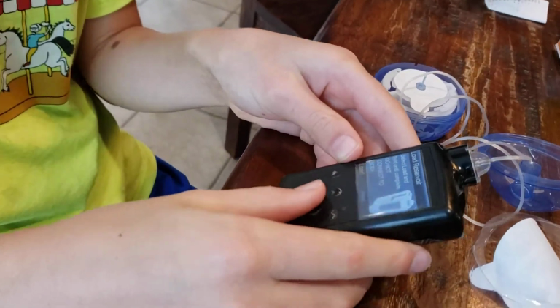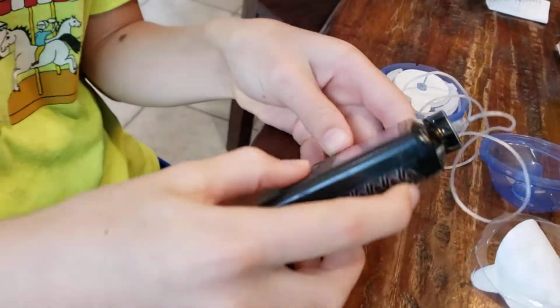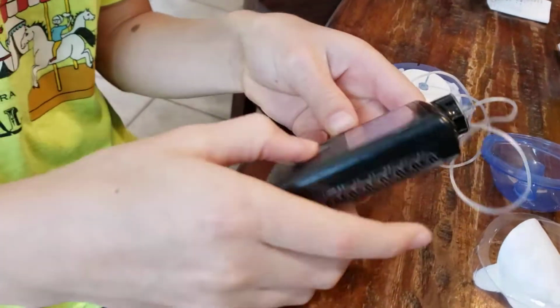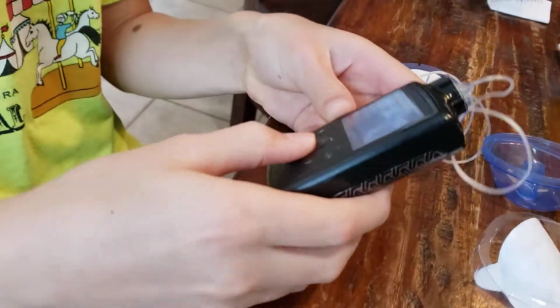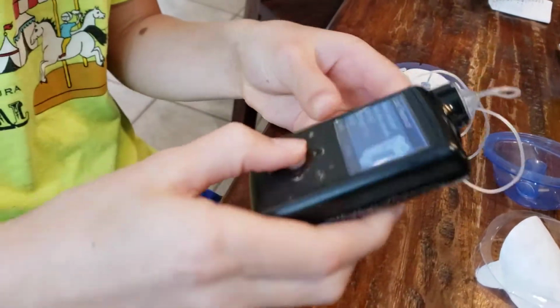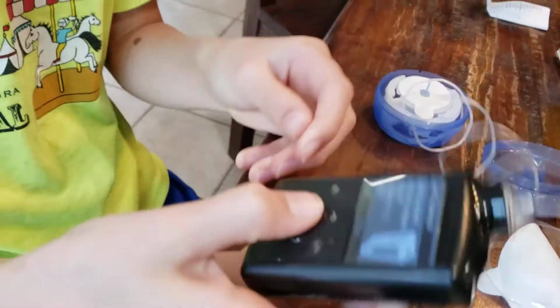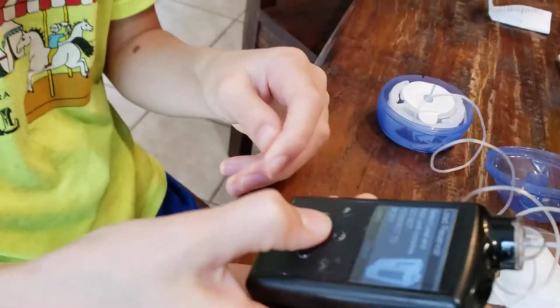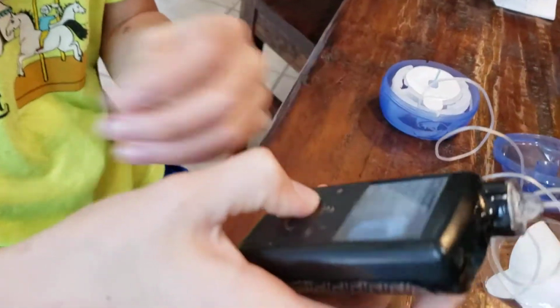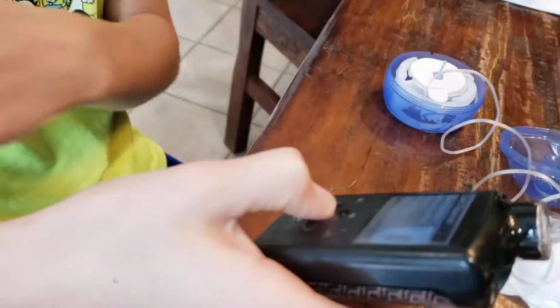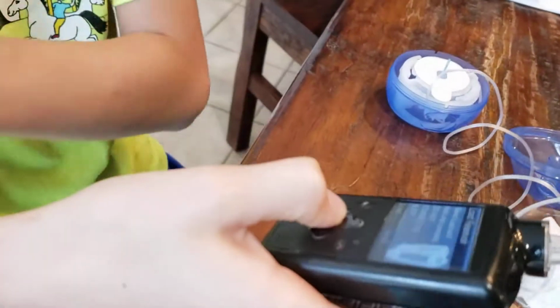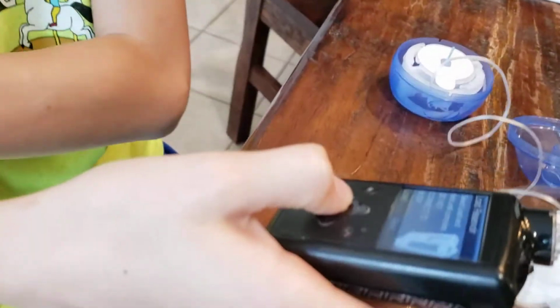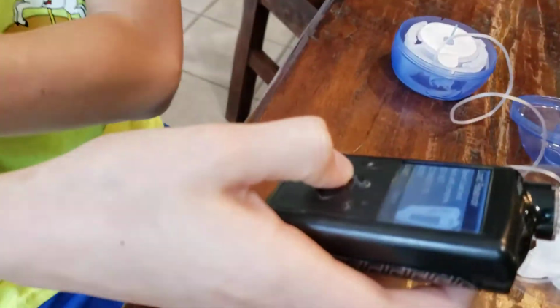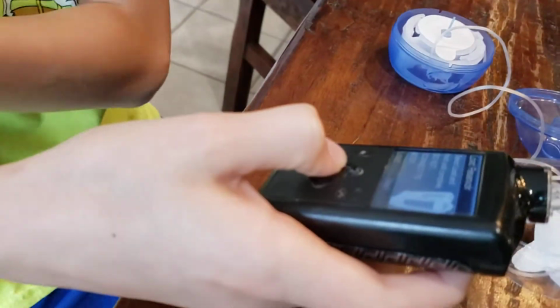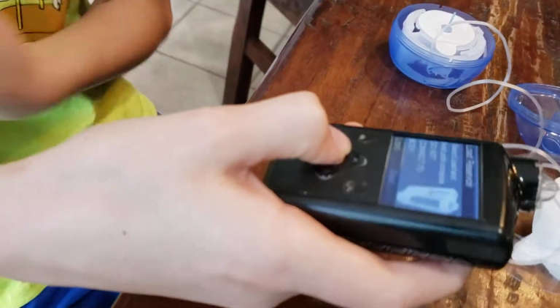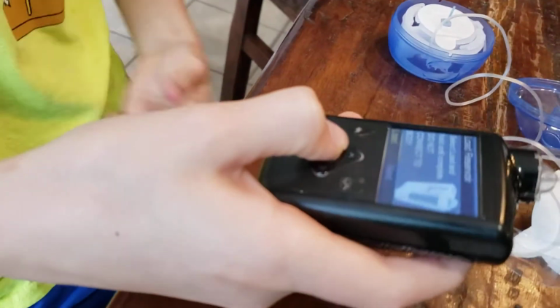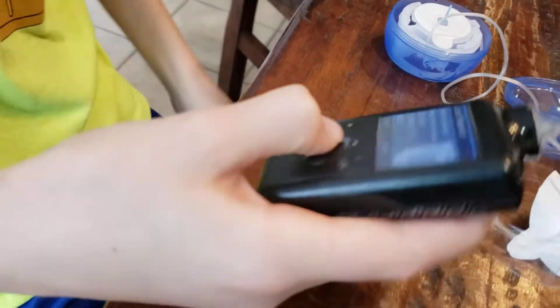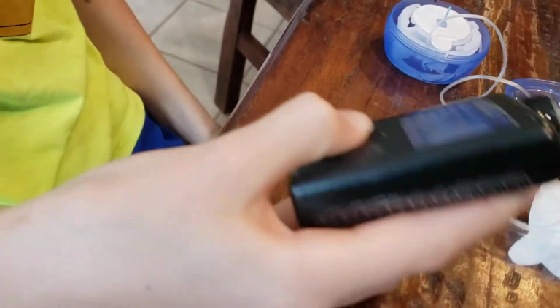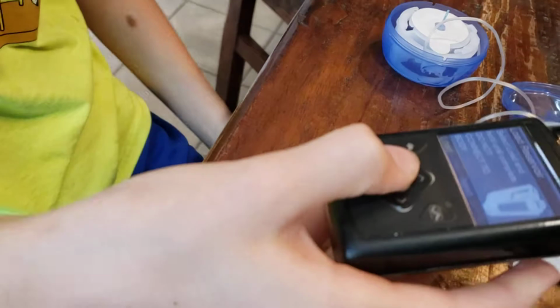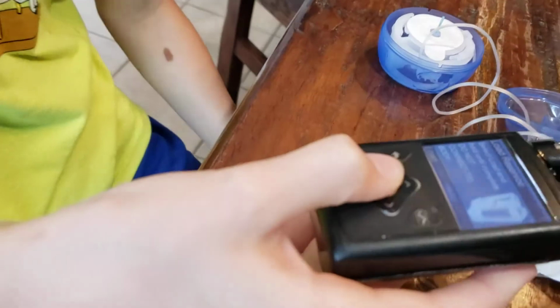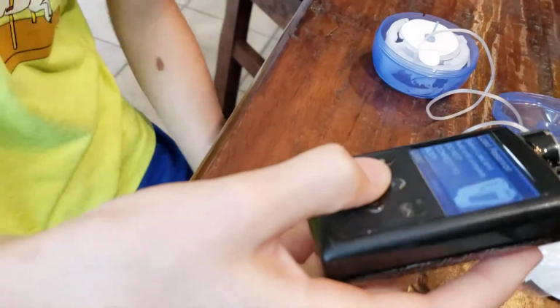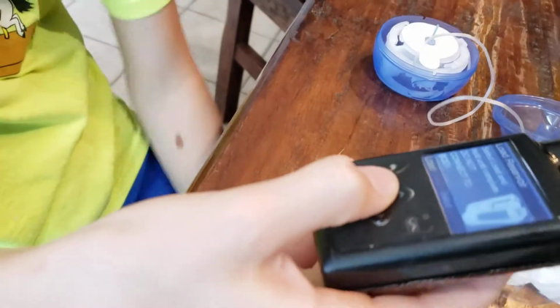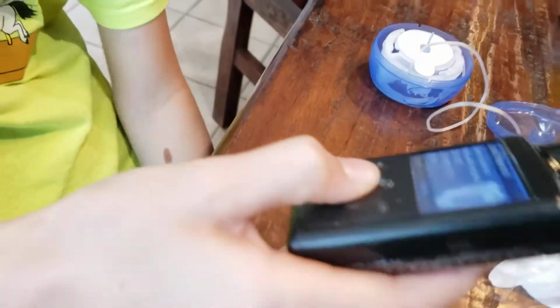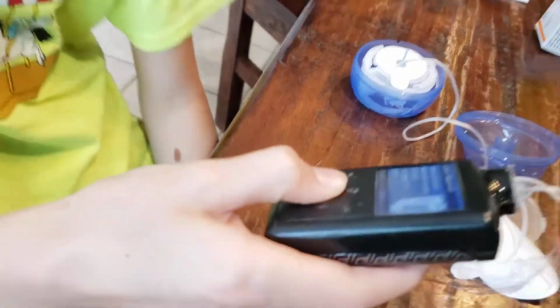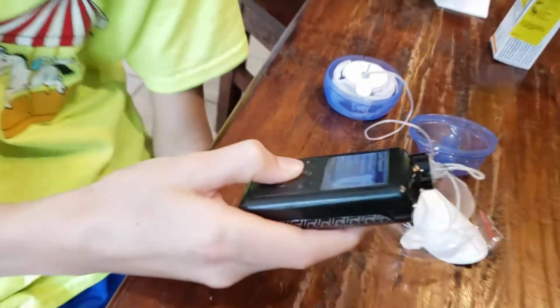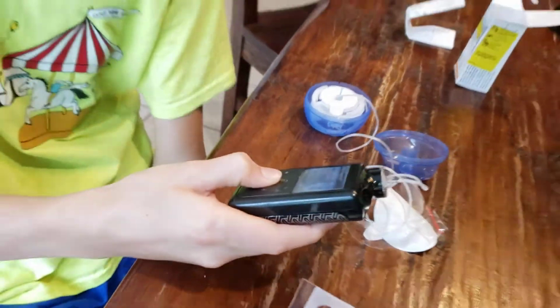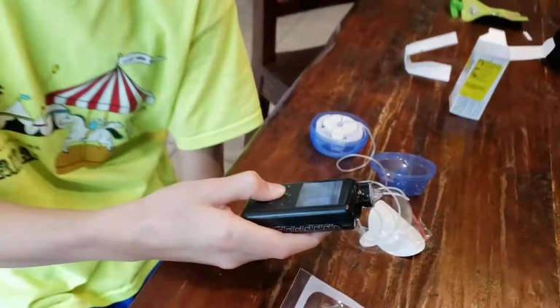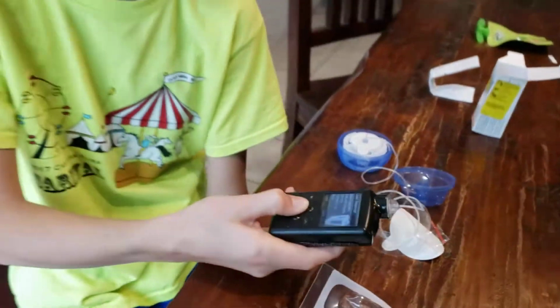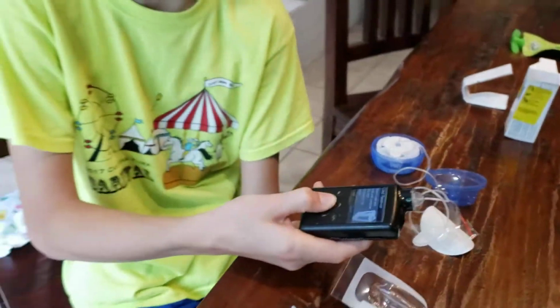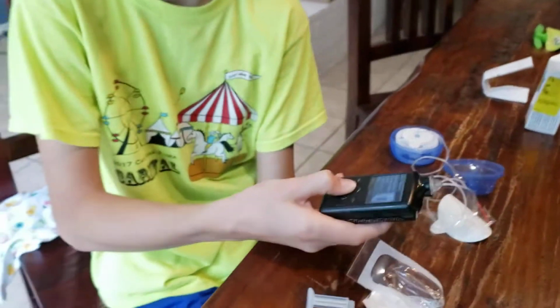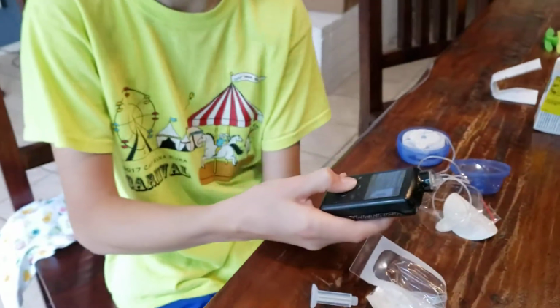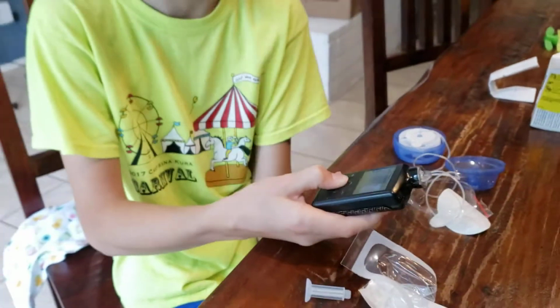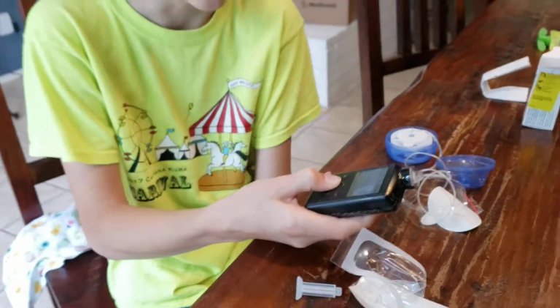So now you have to select load. You have to hold it down, and I recommend using the thumb.